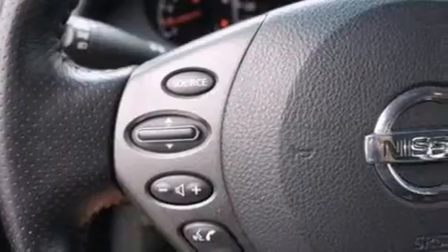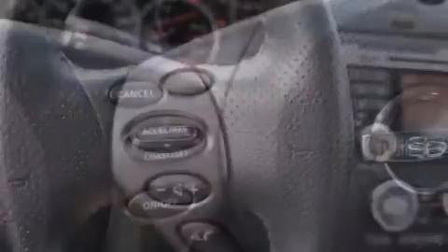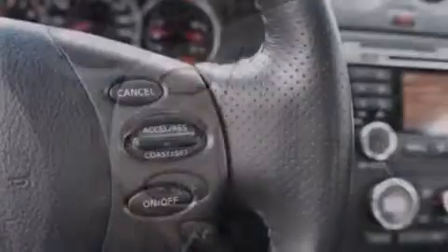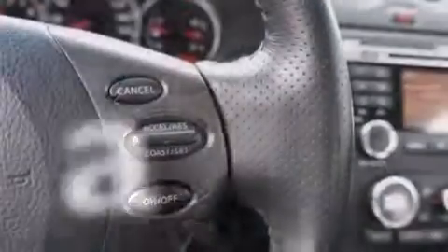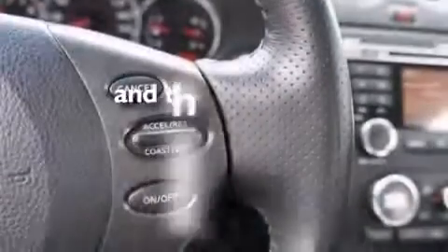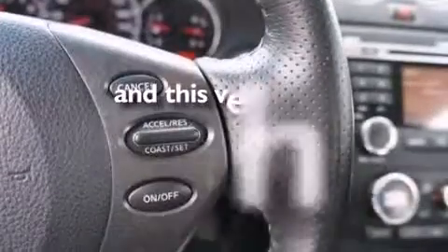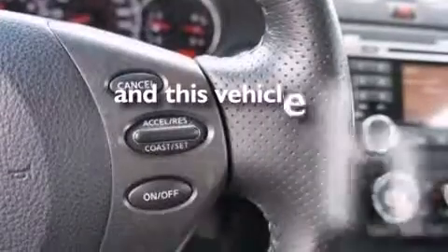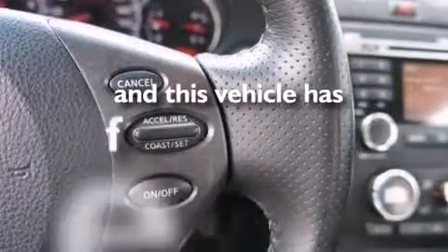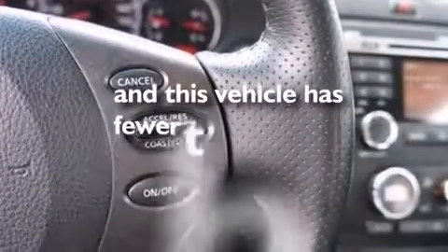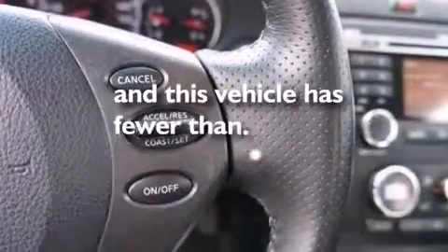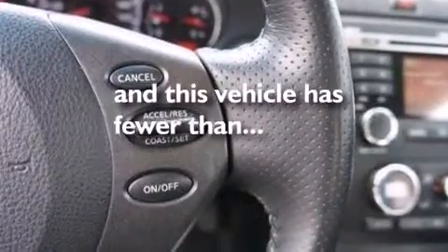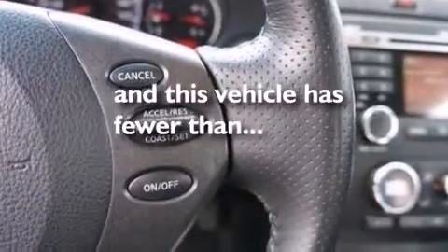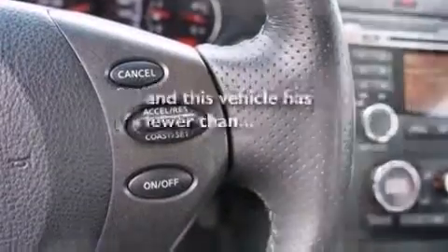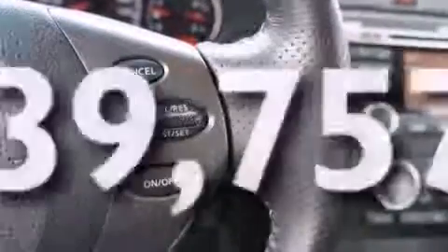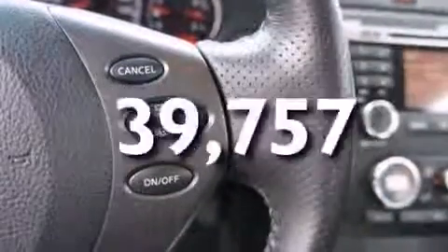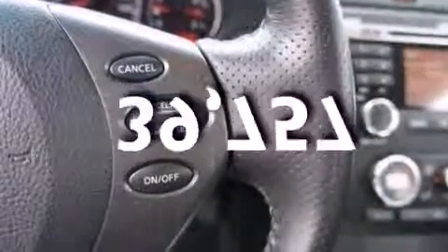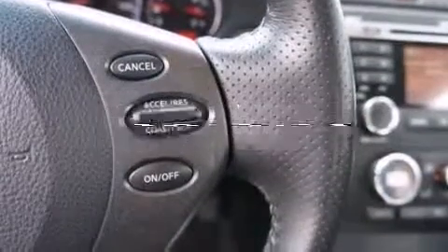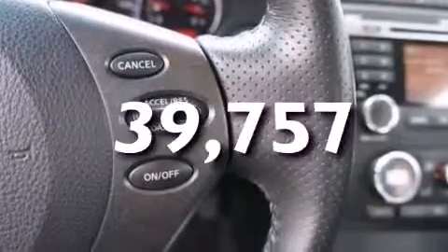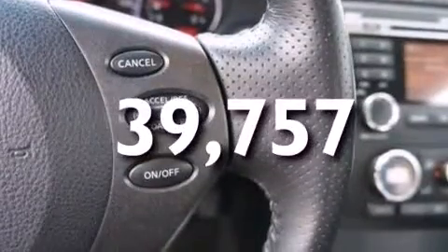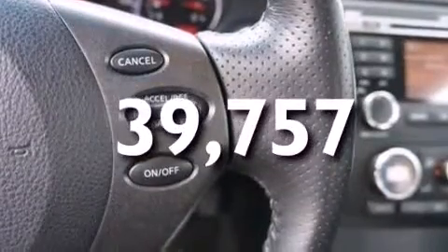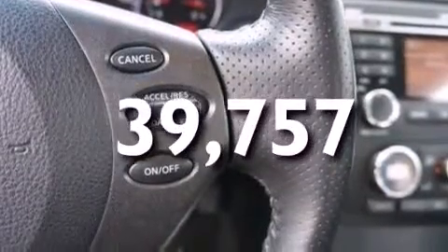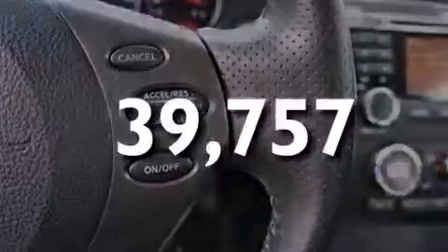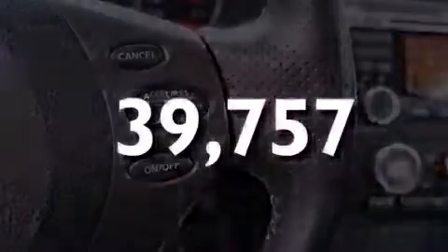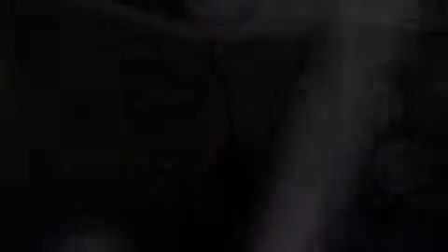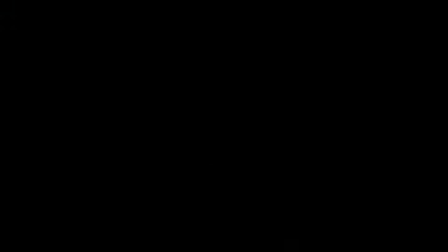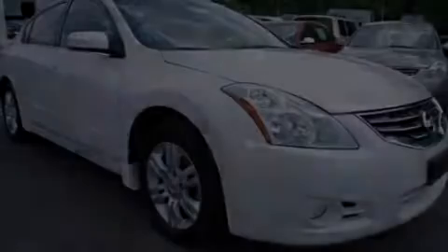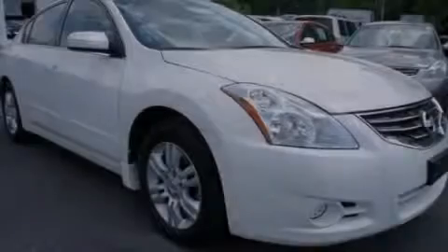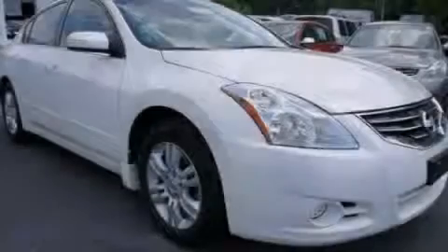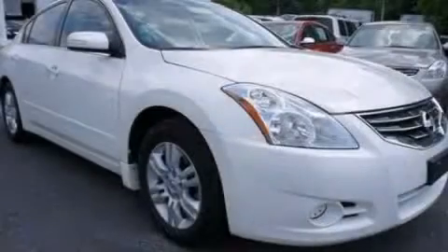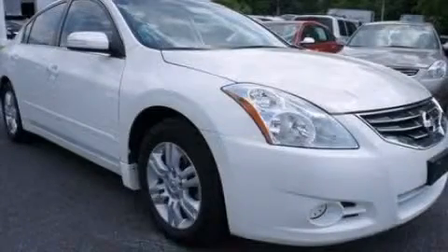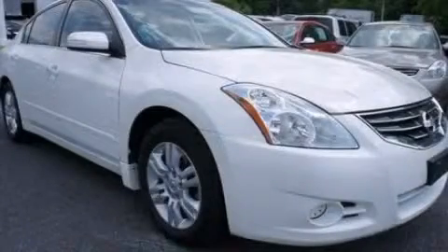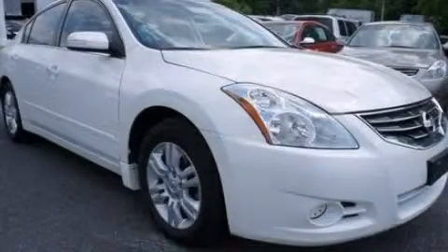This vehicle has fewer than 40,000 miles on the odometer. This vehicle is sure to sell fast — call and arrange your test drive today.